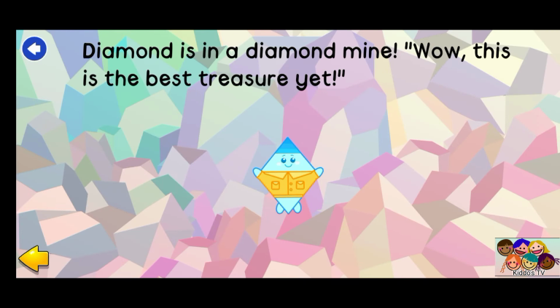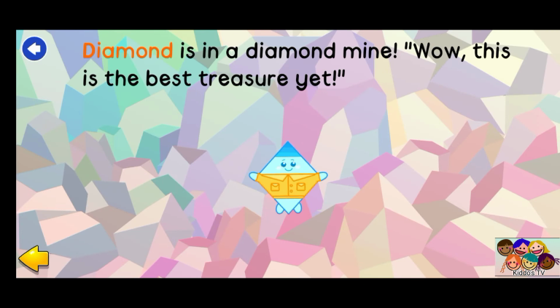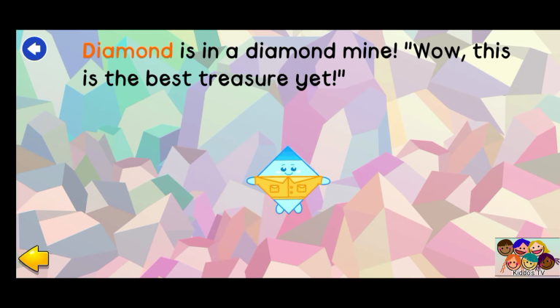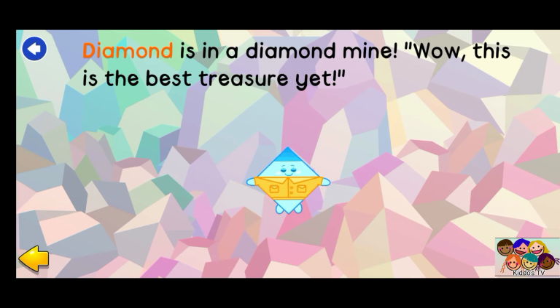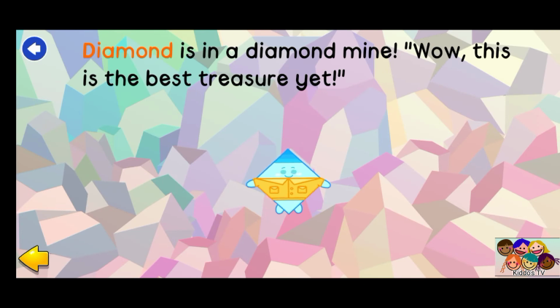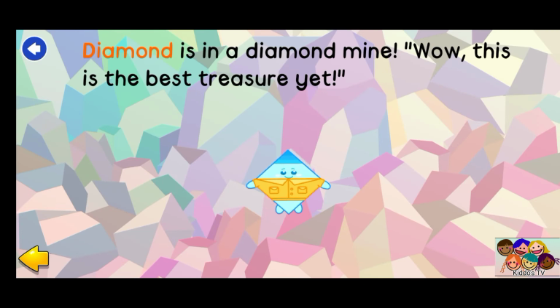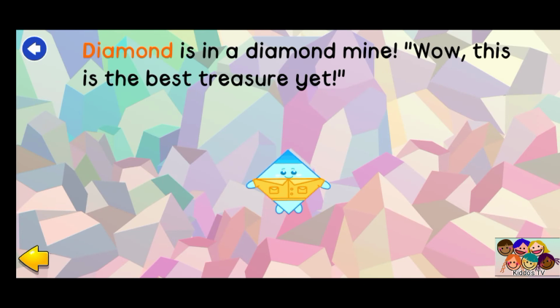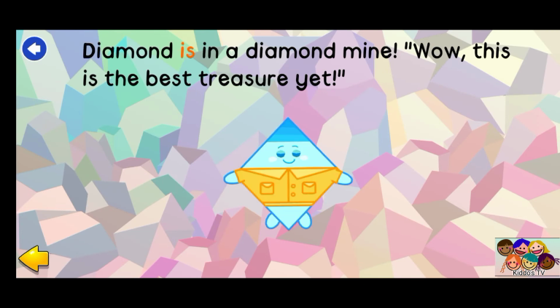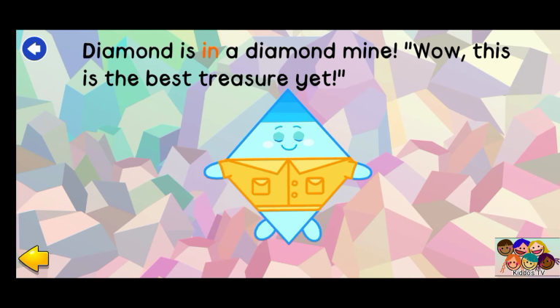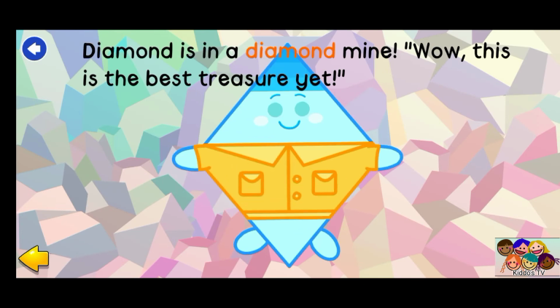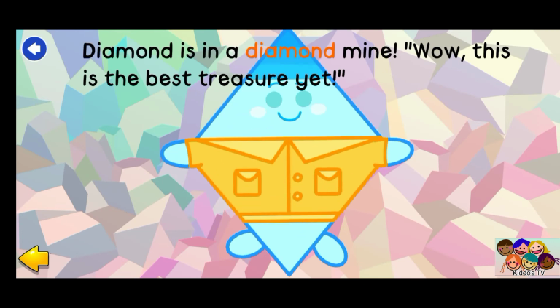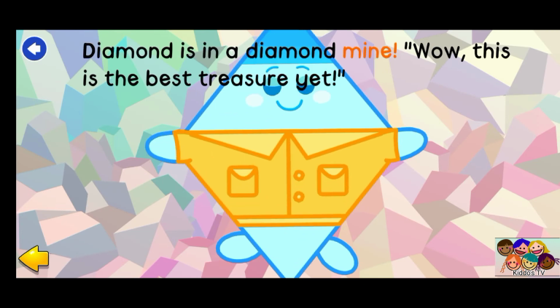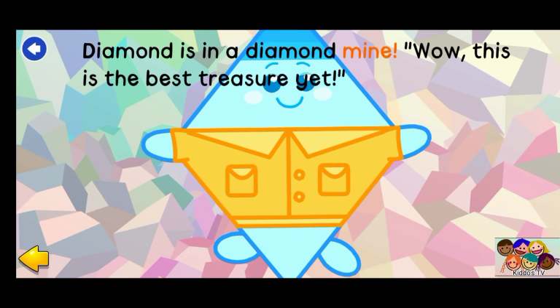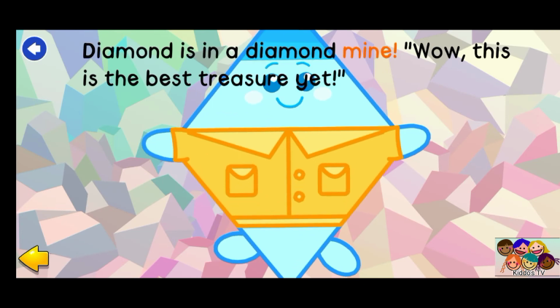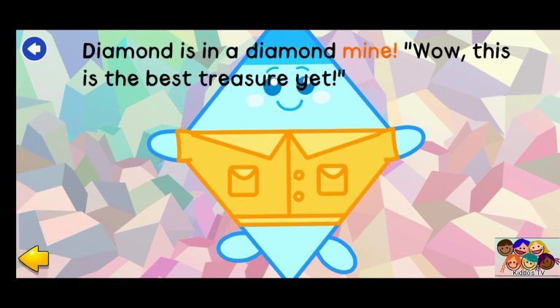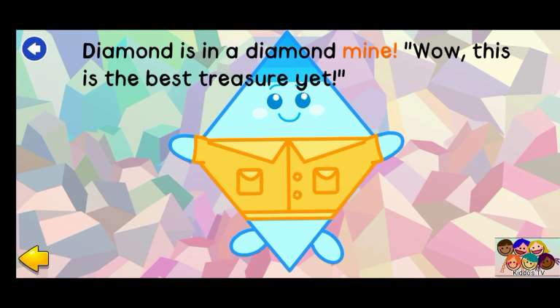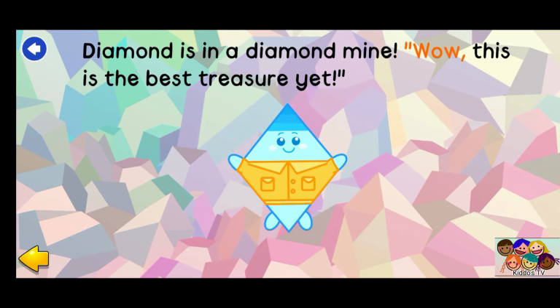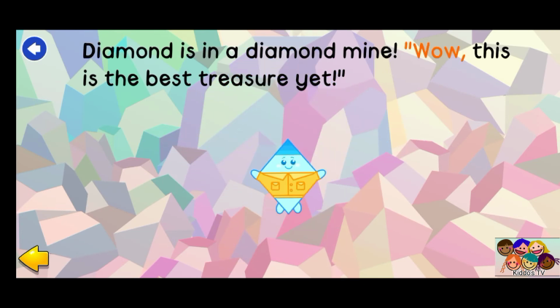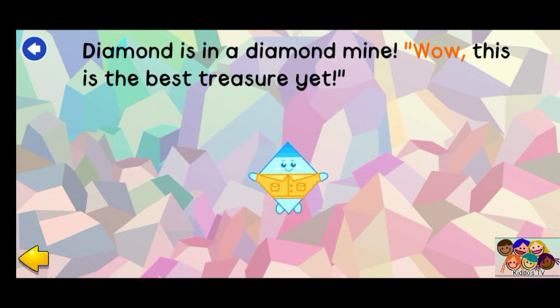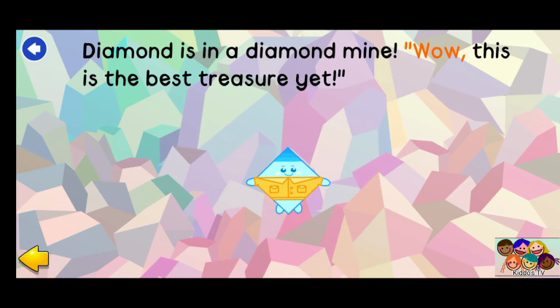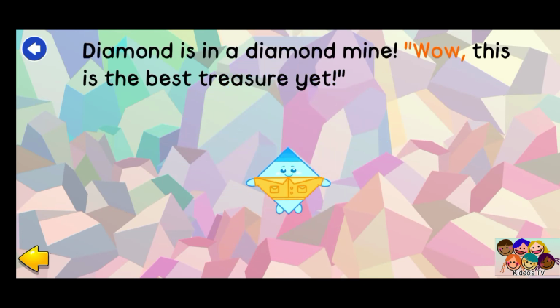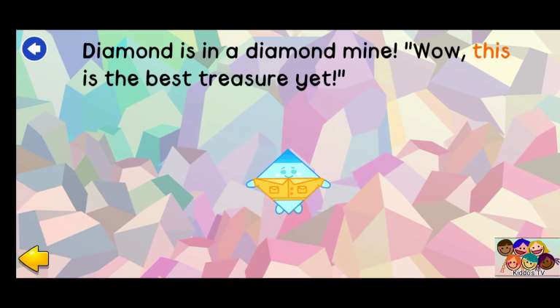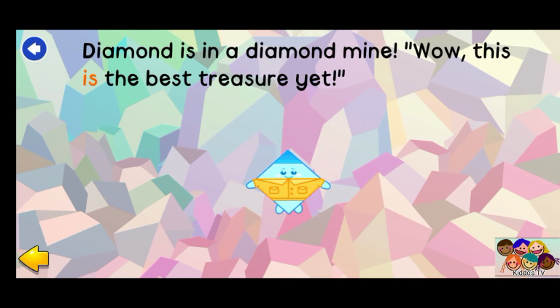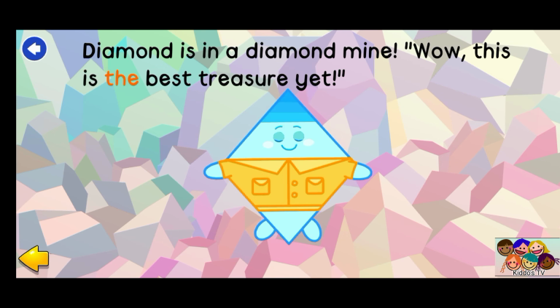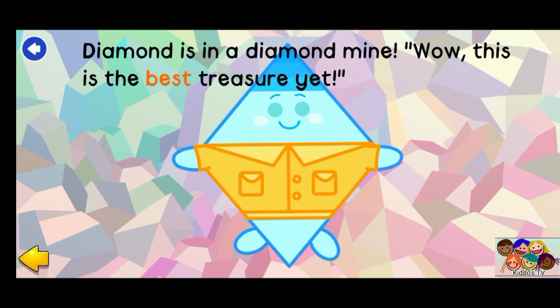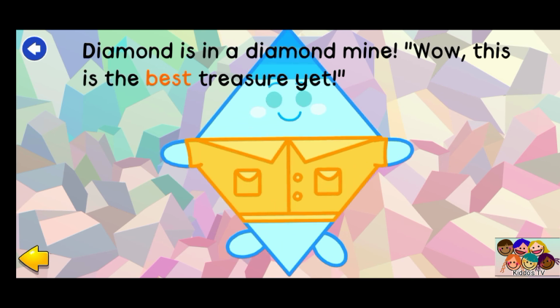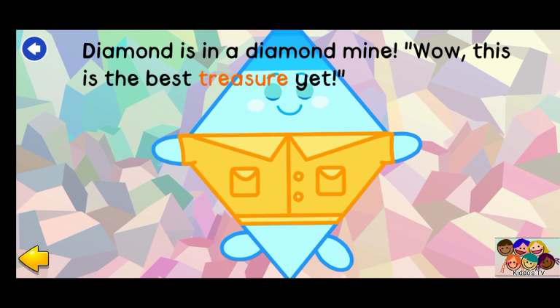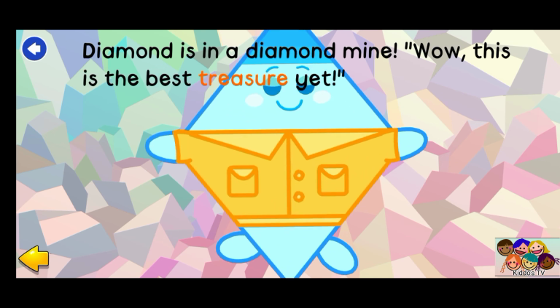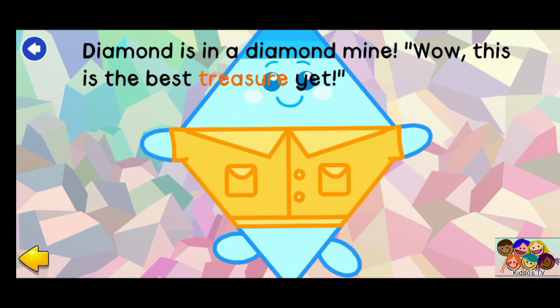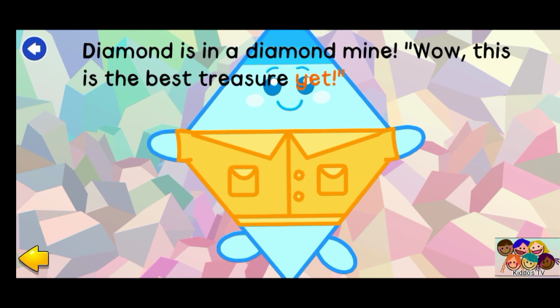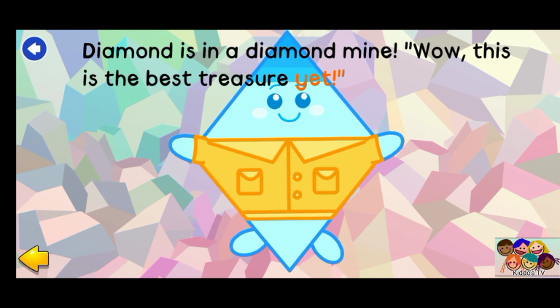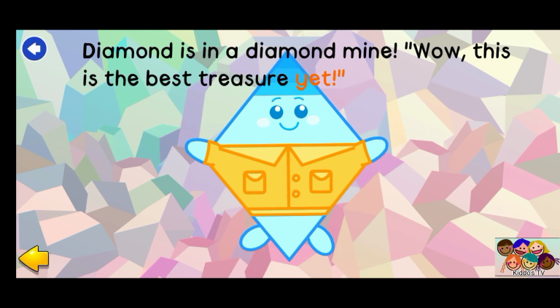Diamond is in a diamond mine. Wow! This is the best treasure yet!